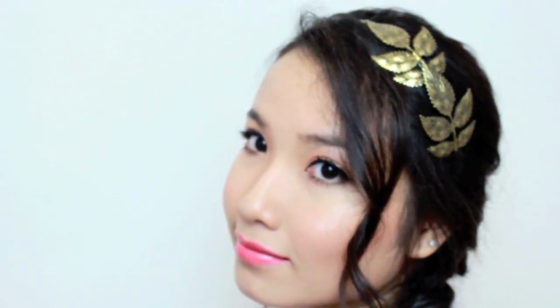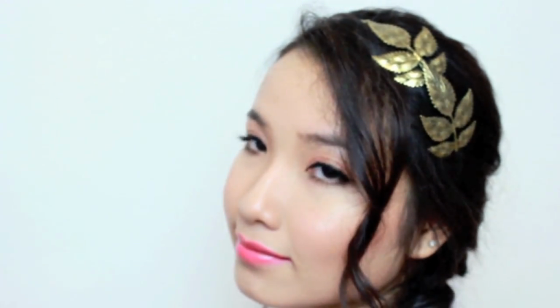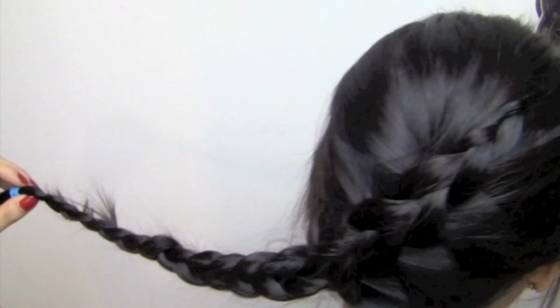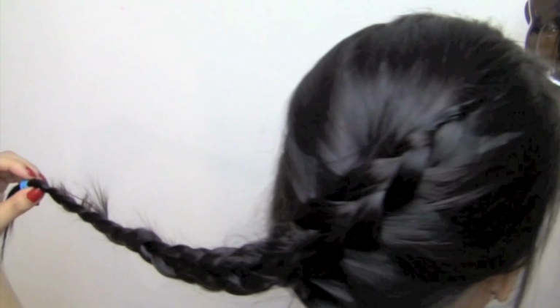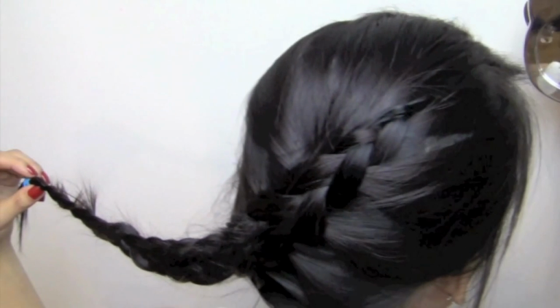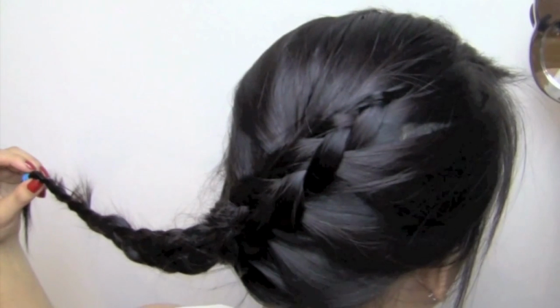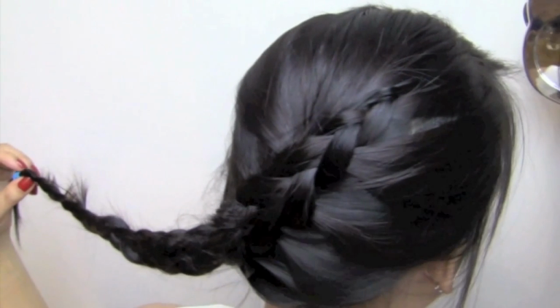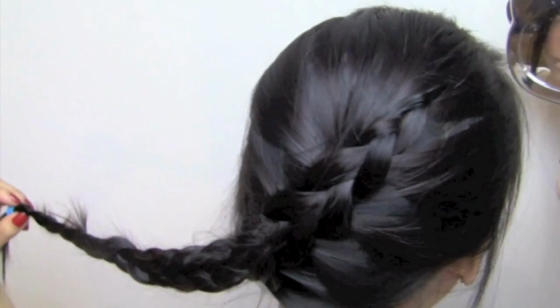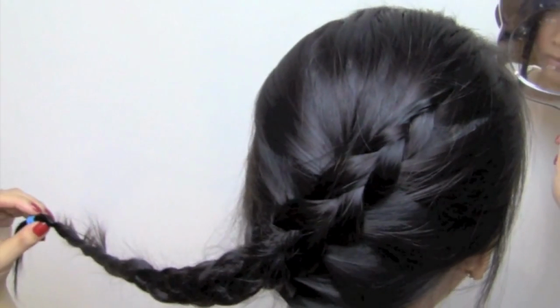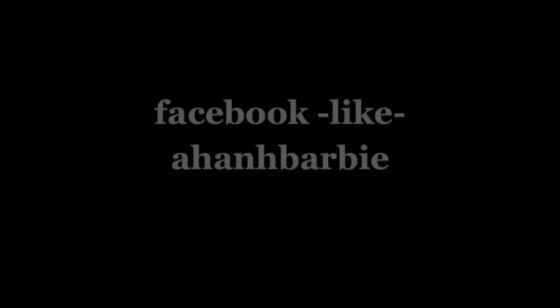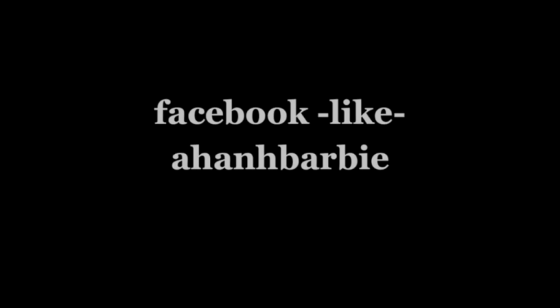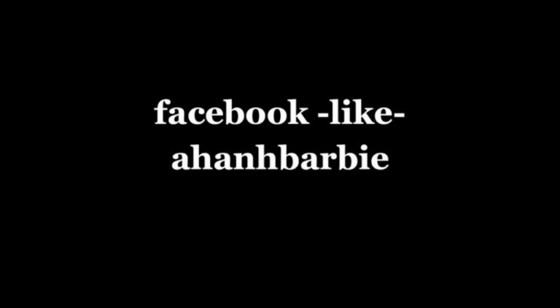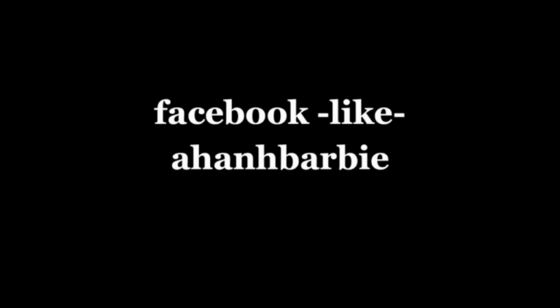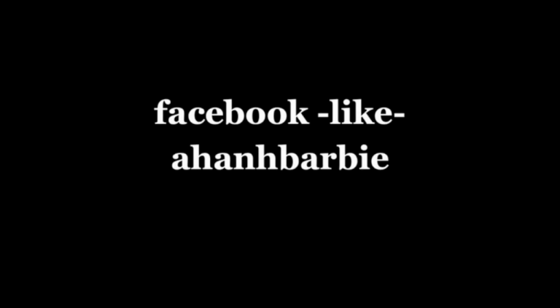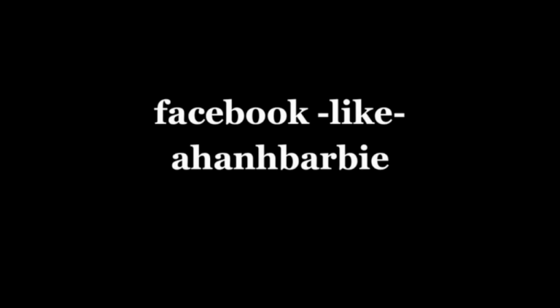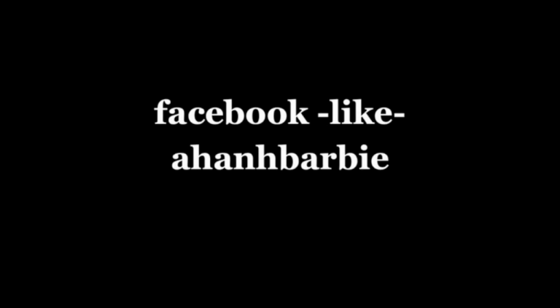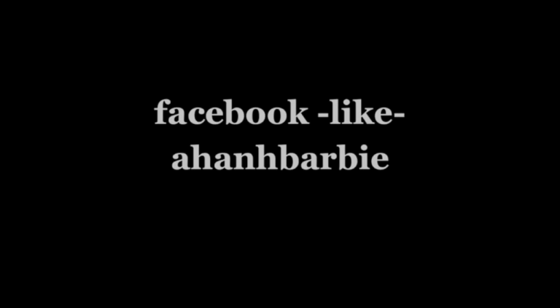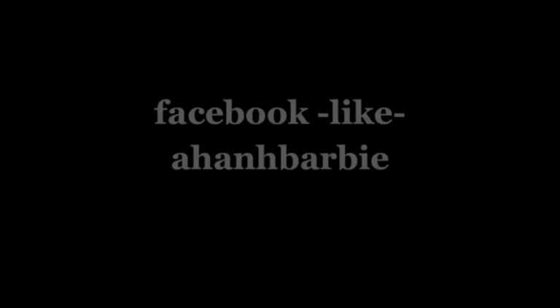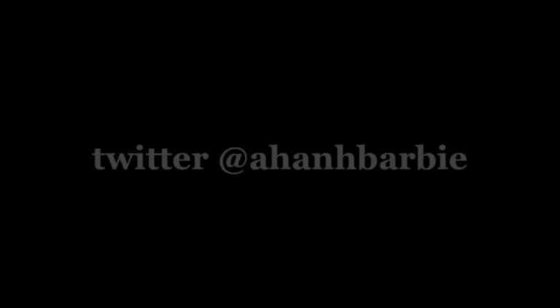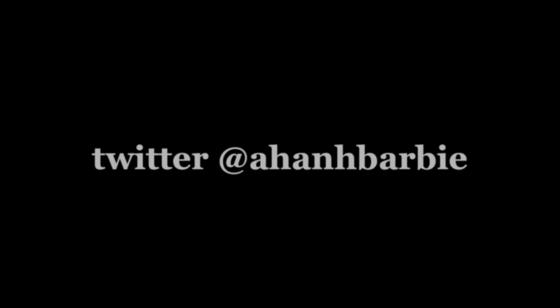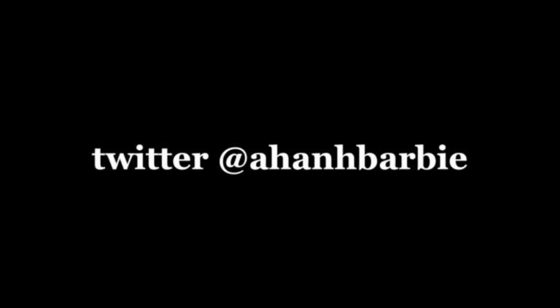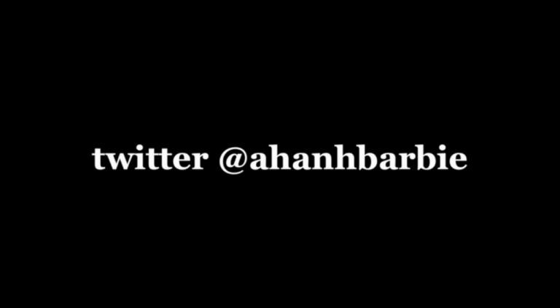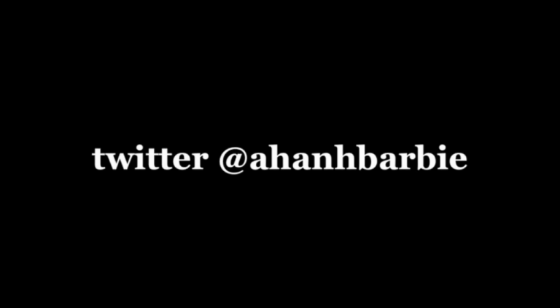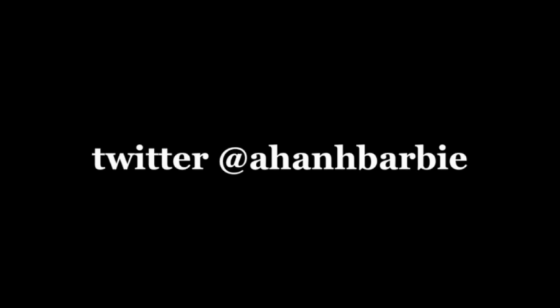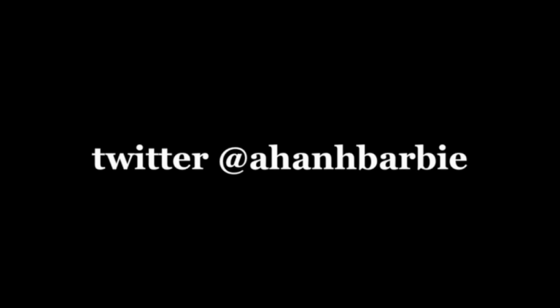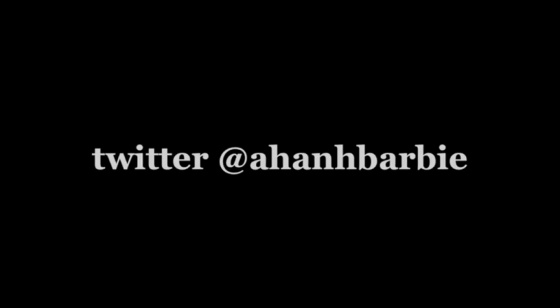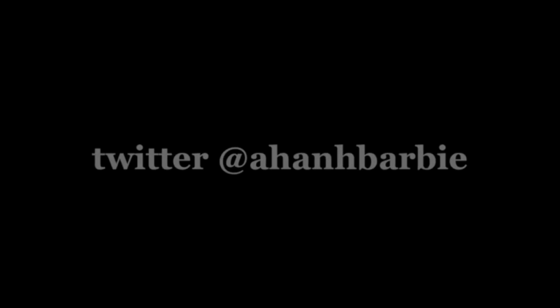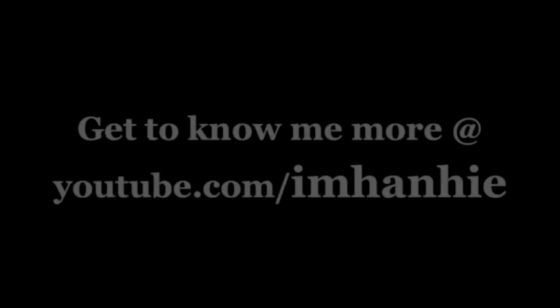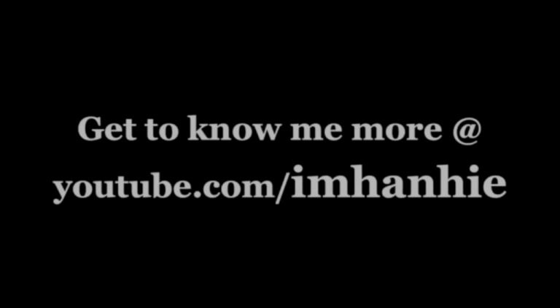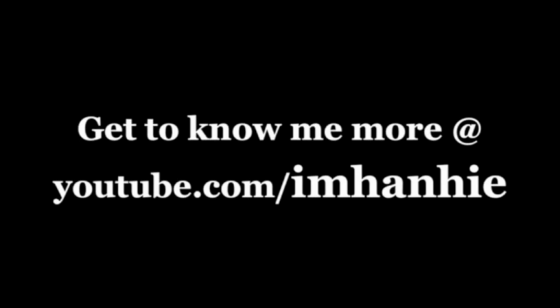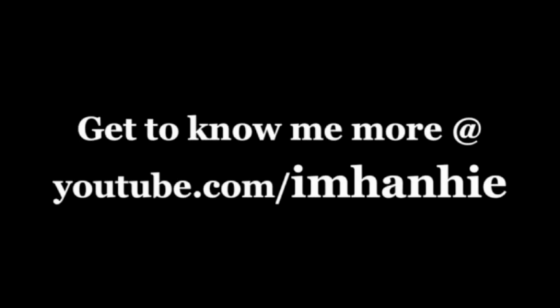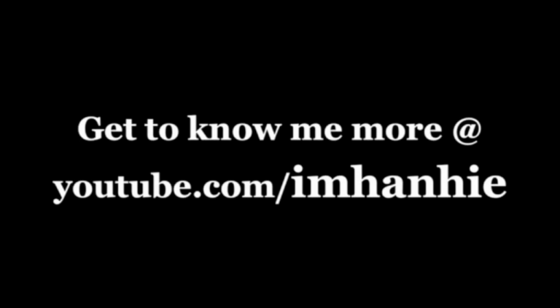Hope you guys liked the video — I'll talk to you guys next time. Bye bye!